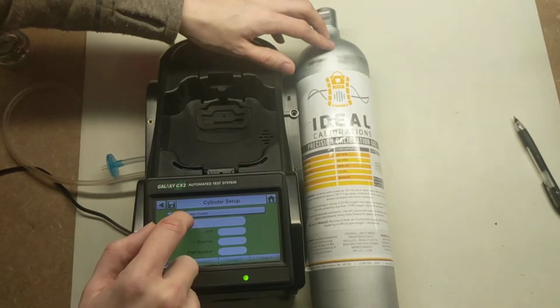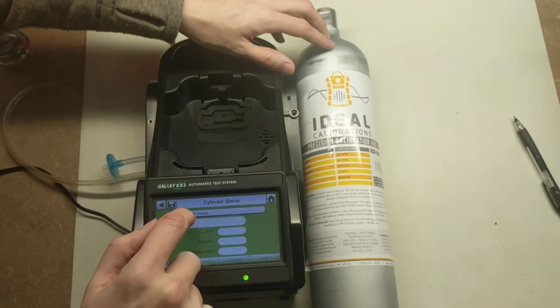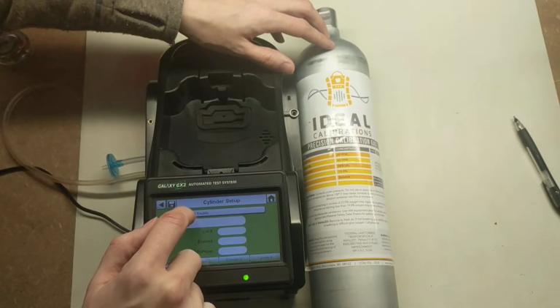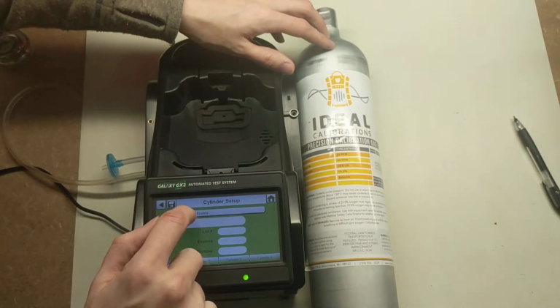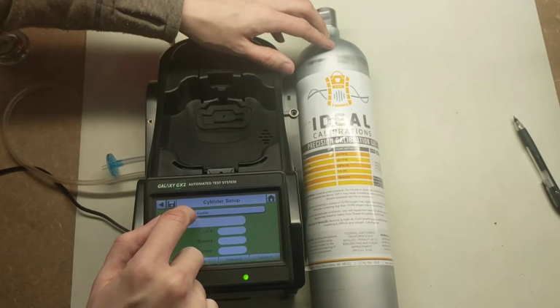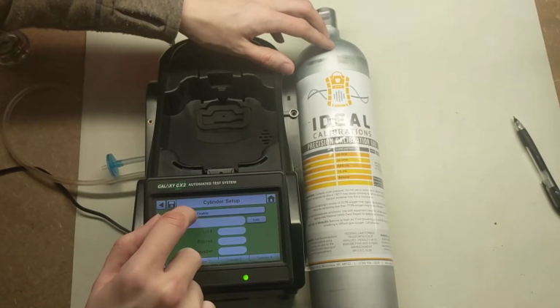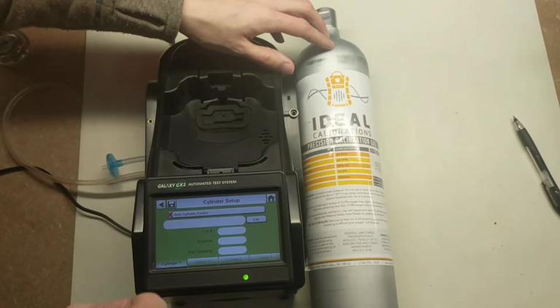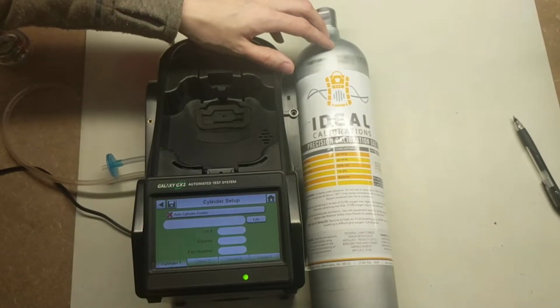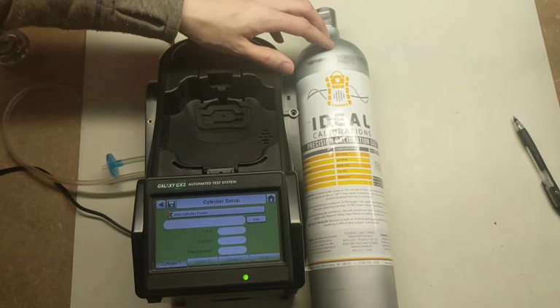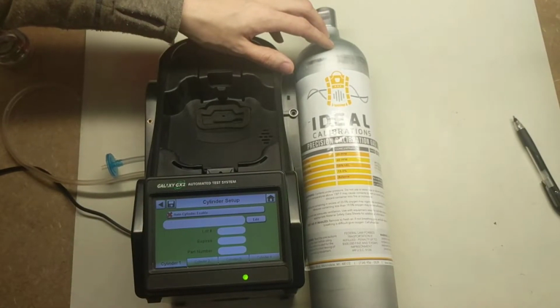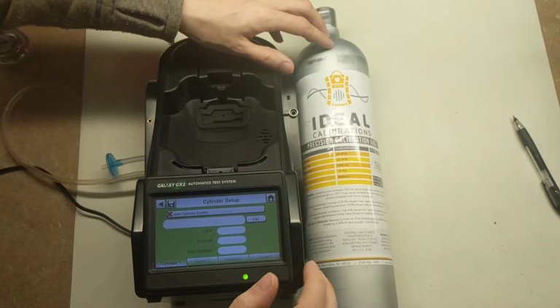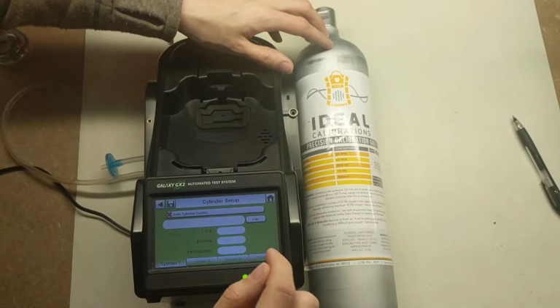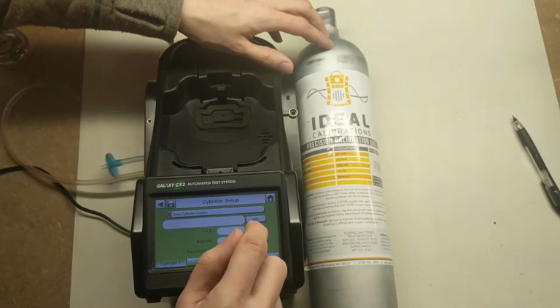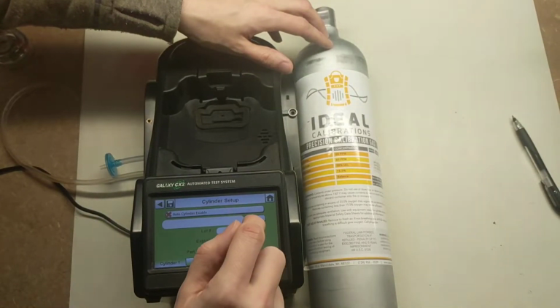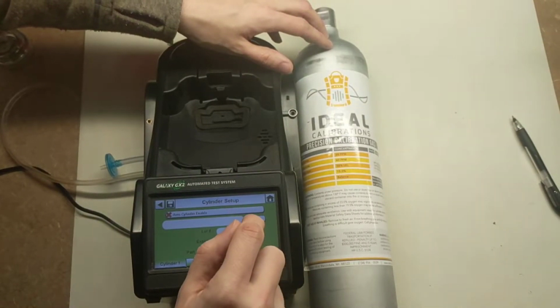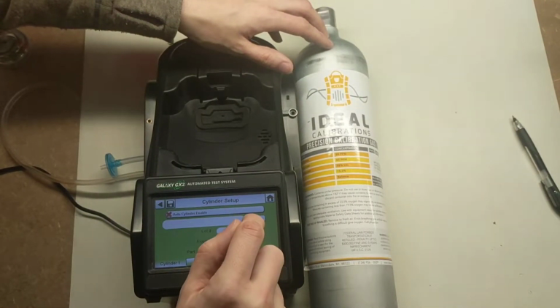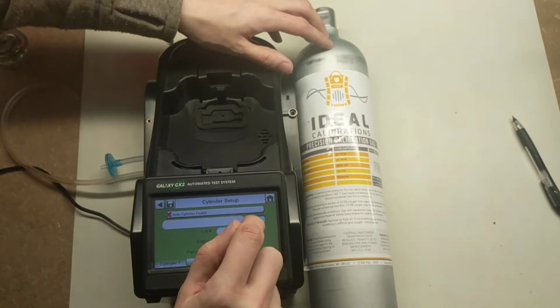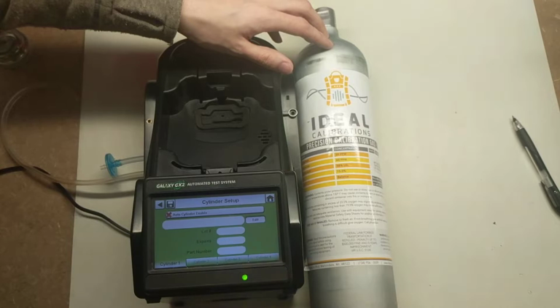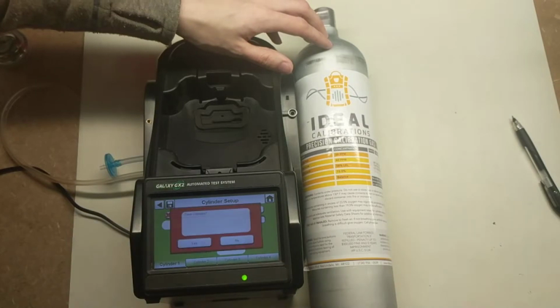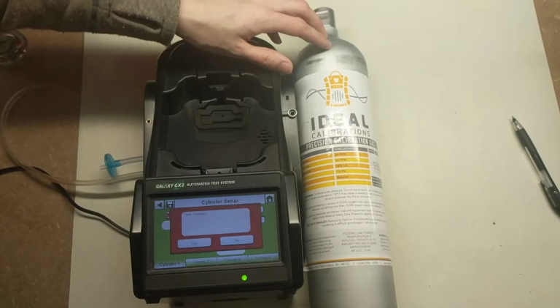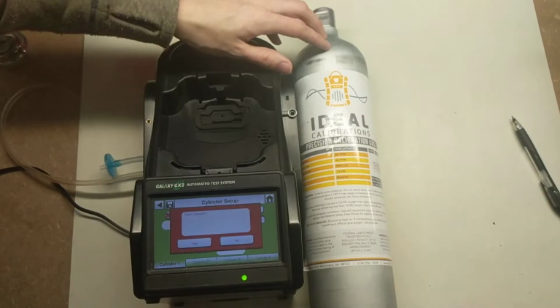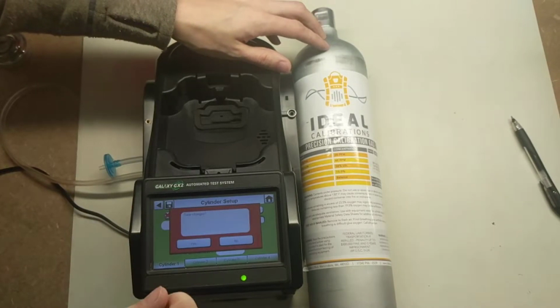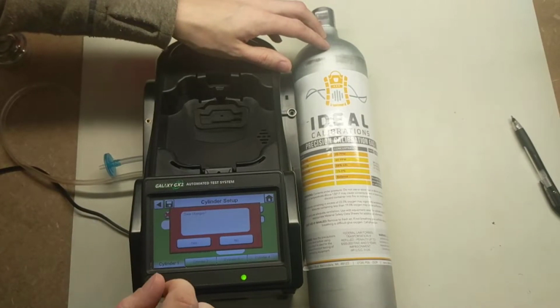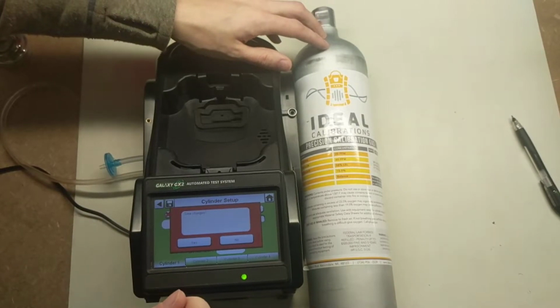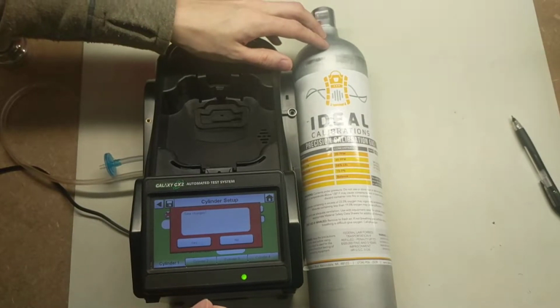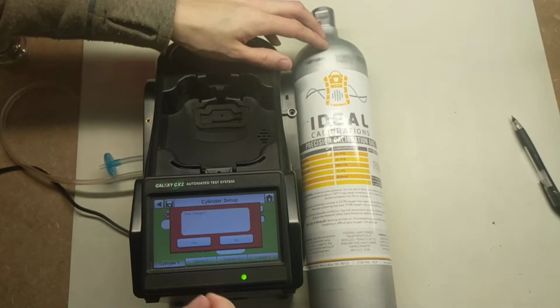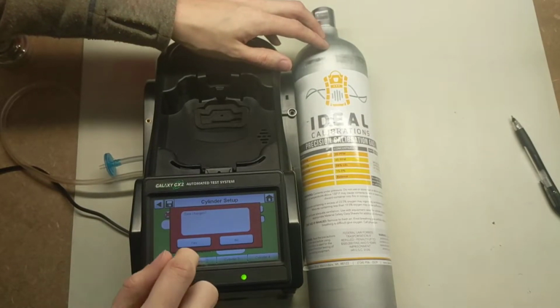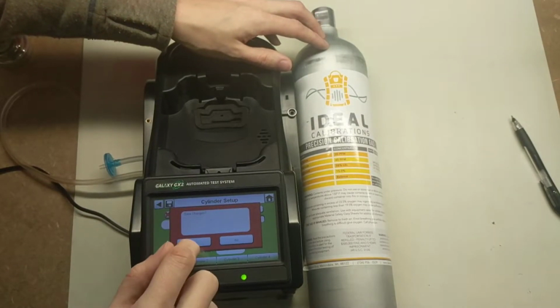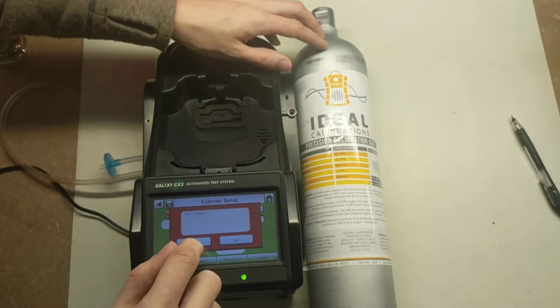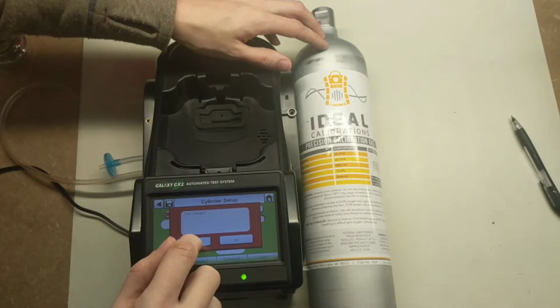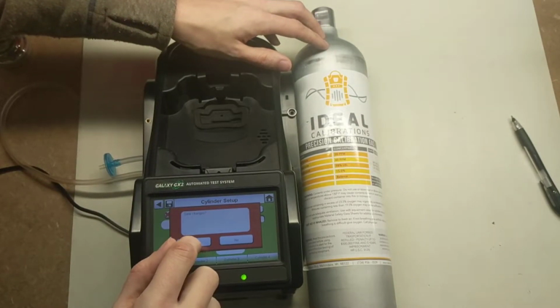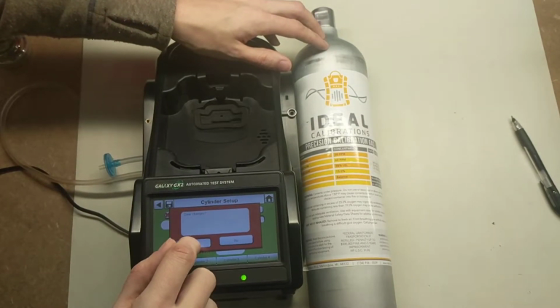Hit Auto Cylinder Enable to uncheck it, then tap Edit, then Save Changes, and confirm Yes.